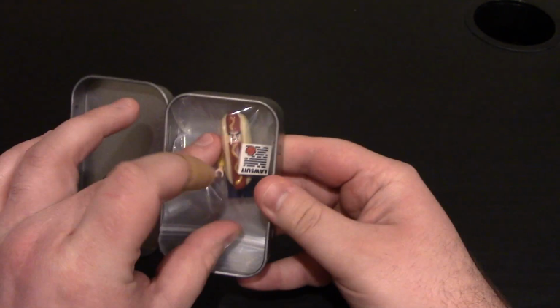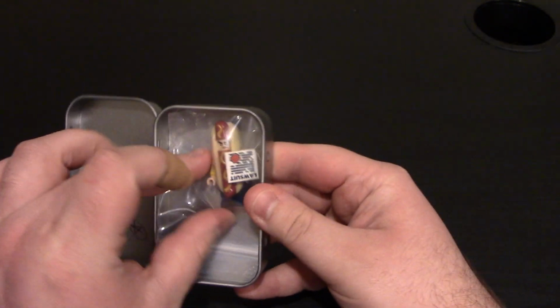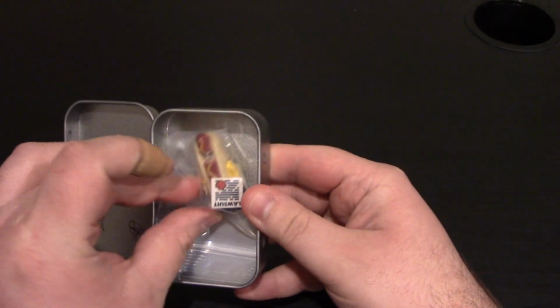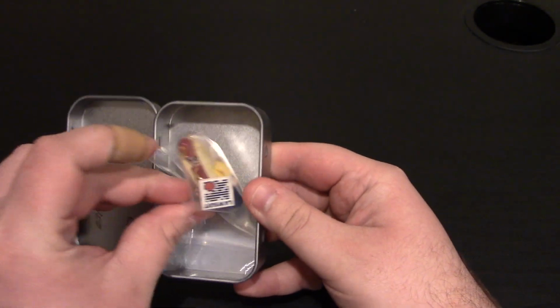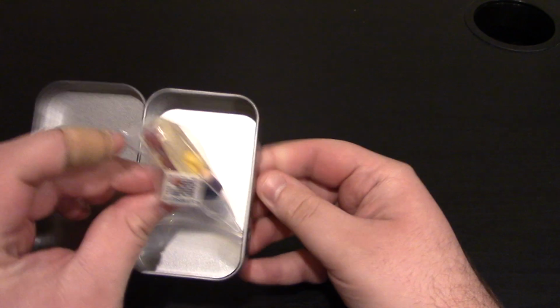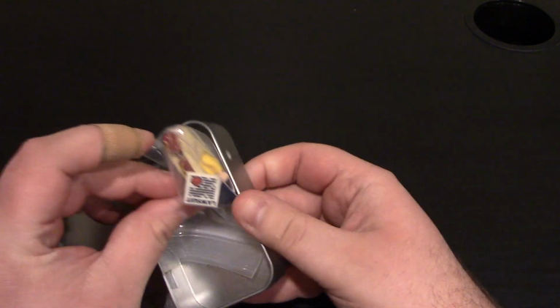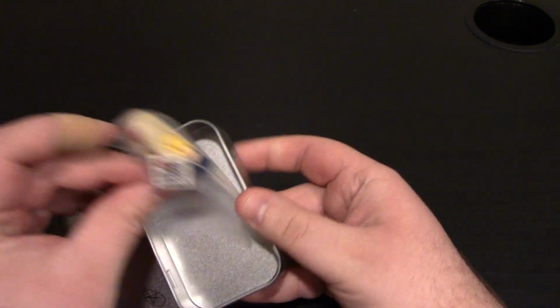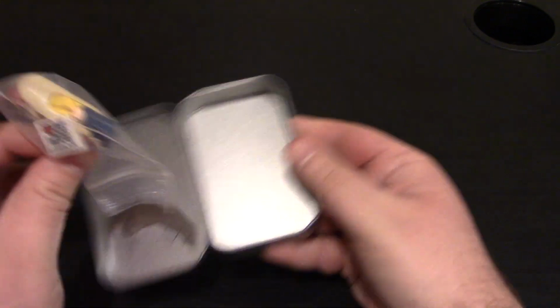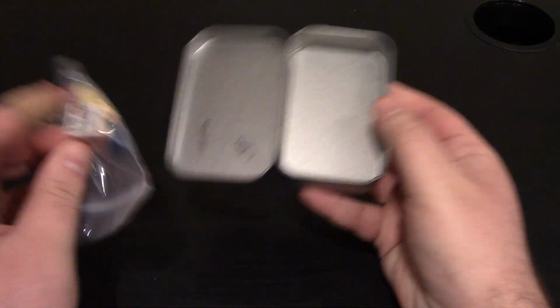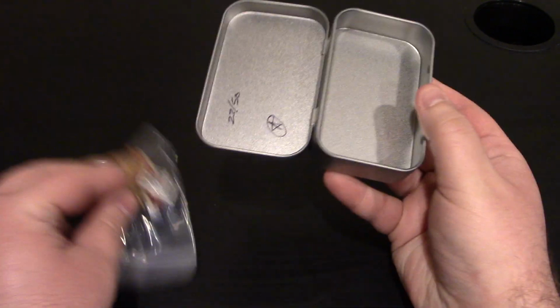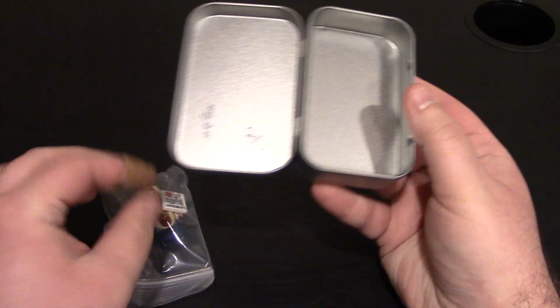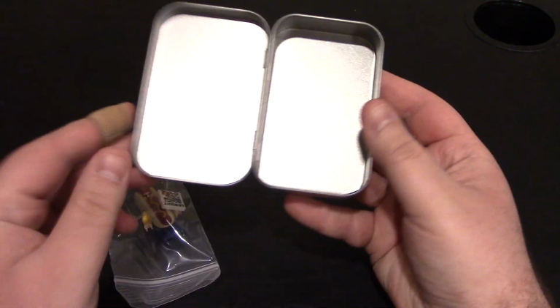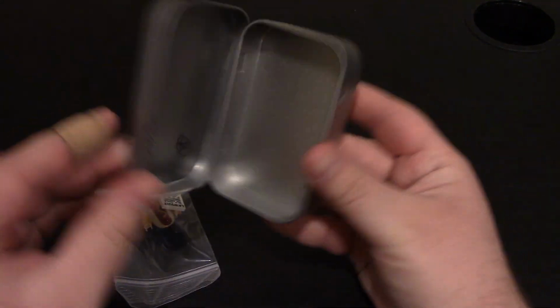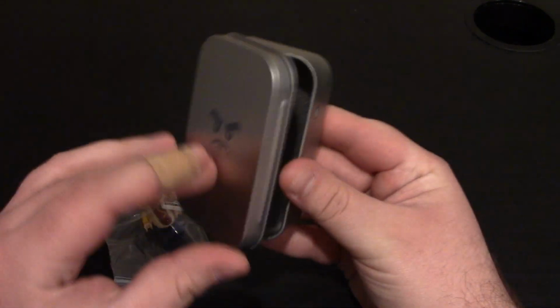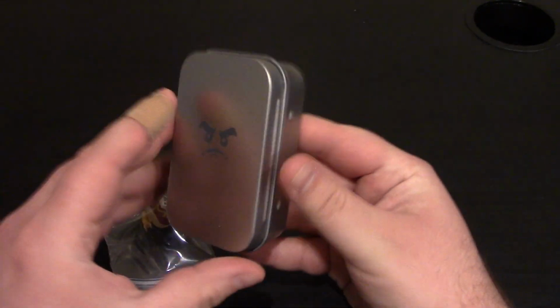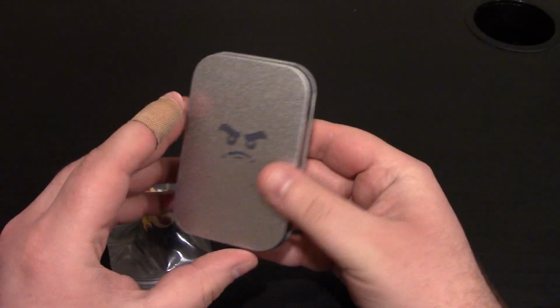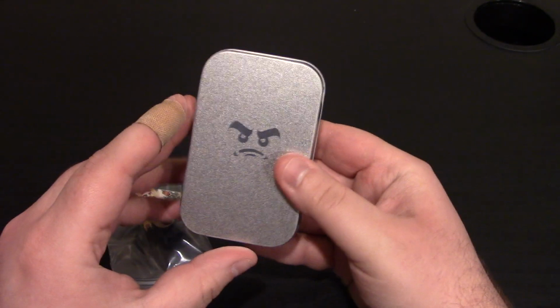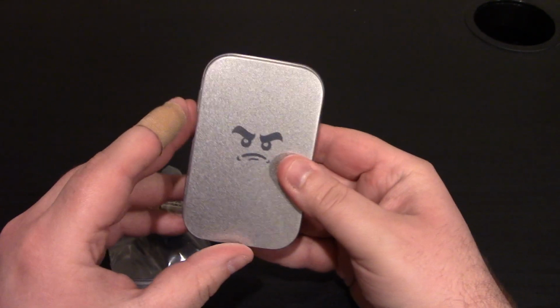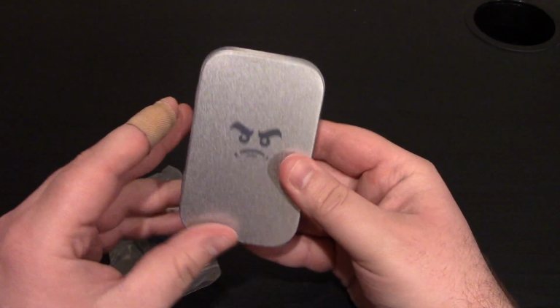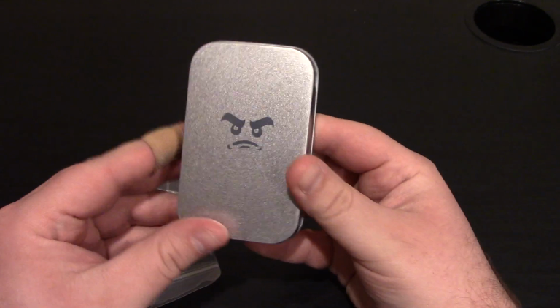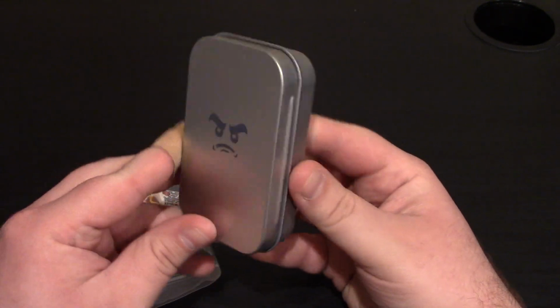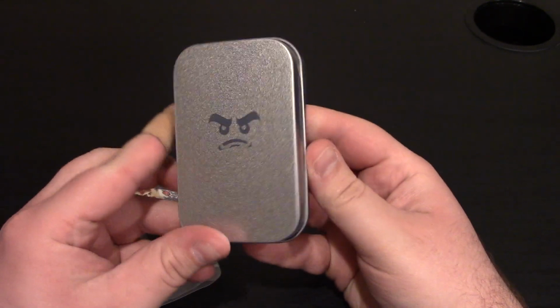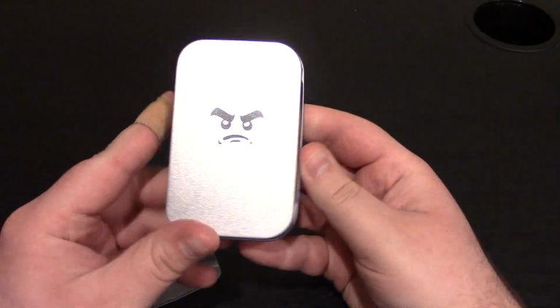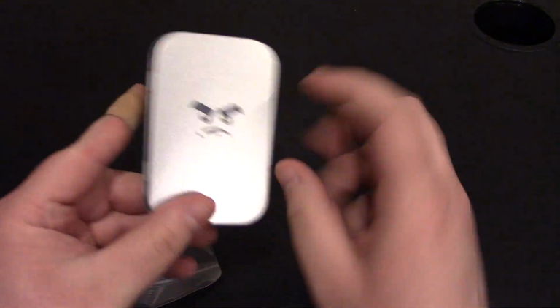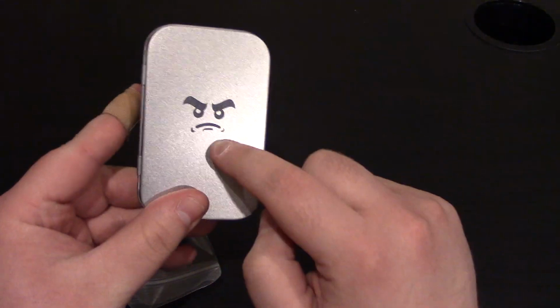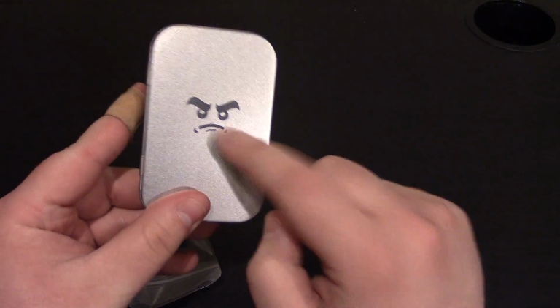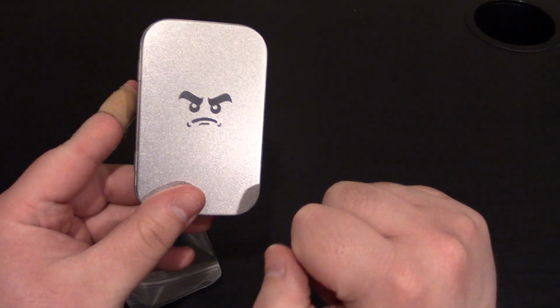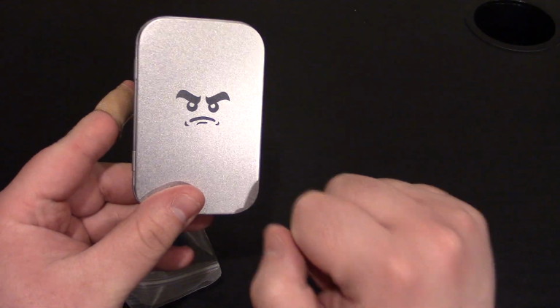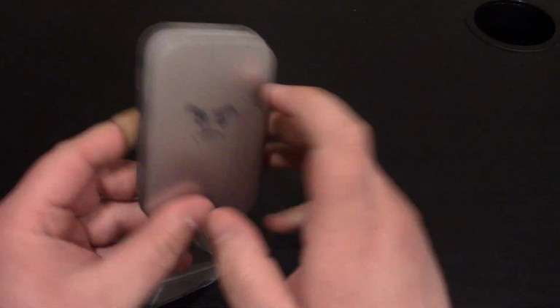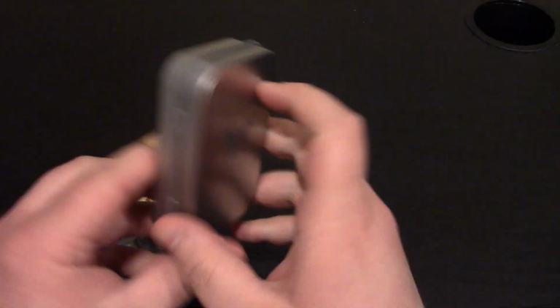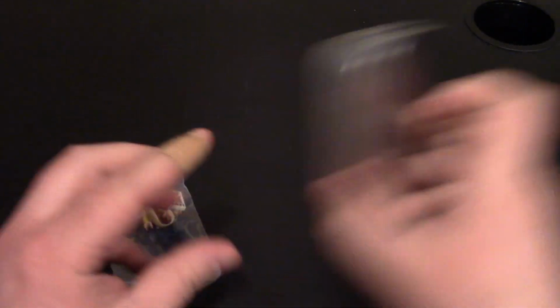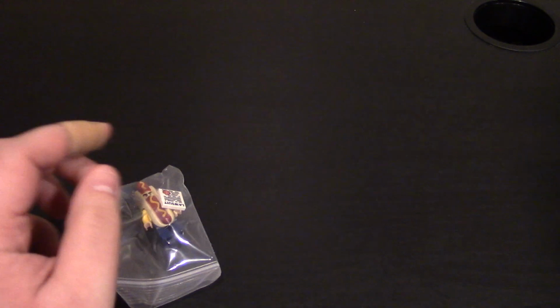I'm going to take them out. One thing I did notice is that I like how they printed the face on the tin as well.